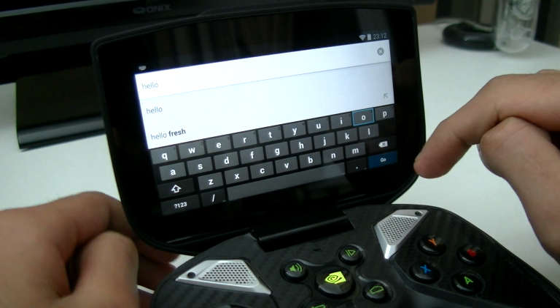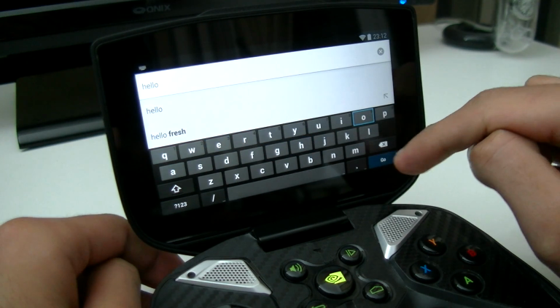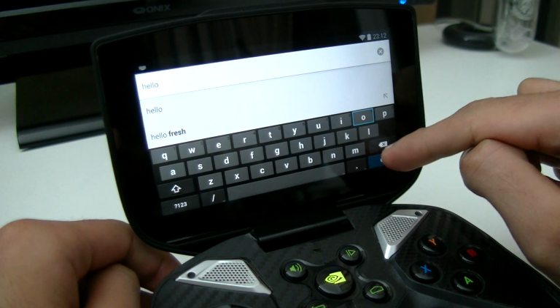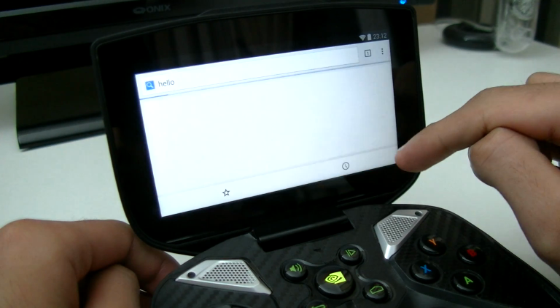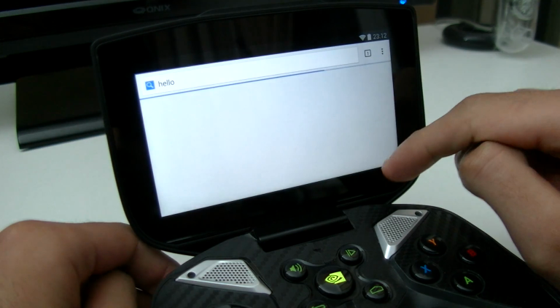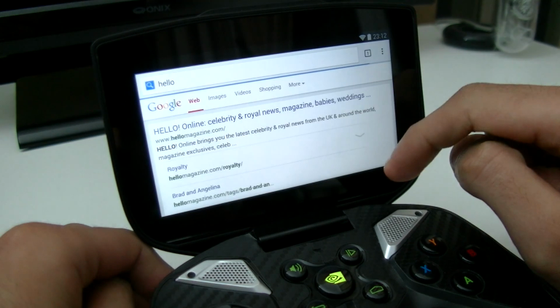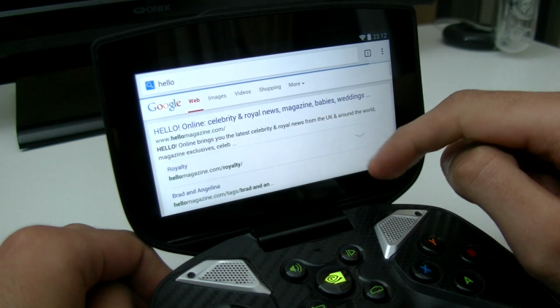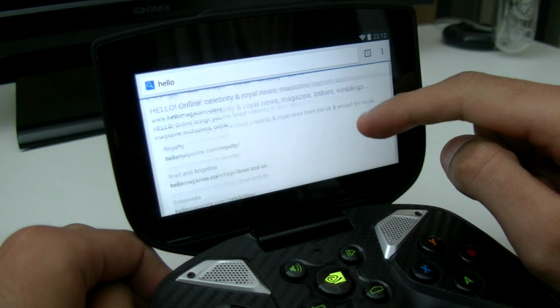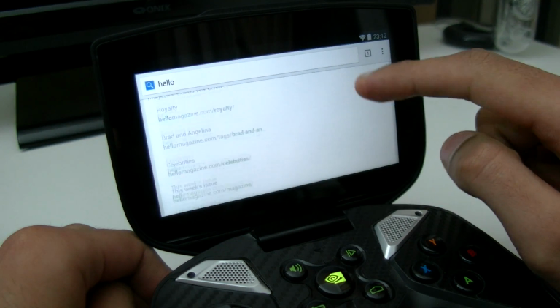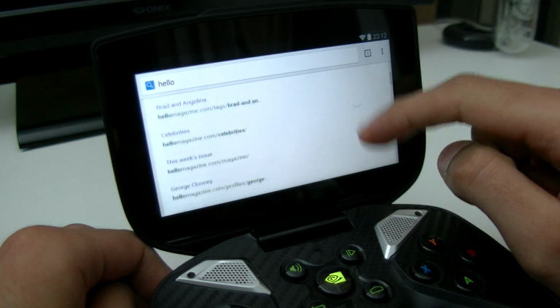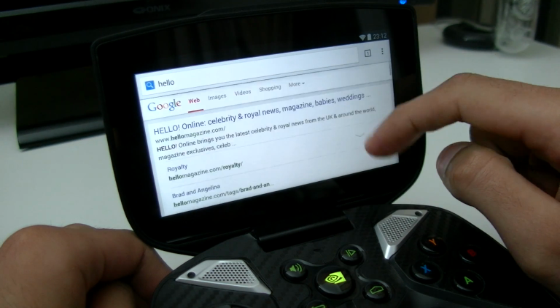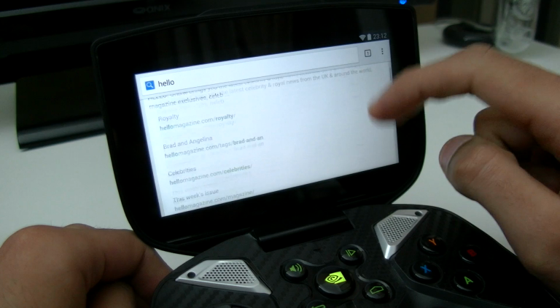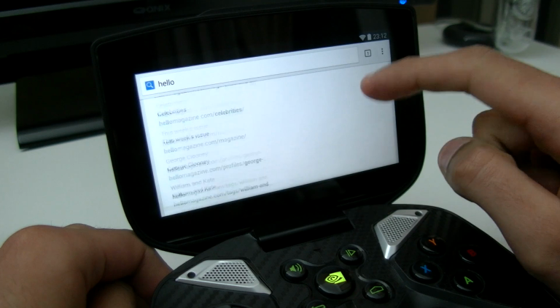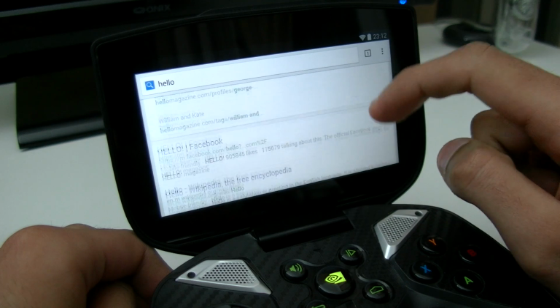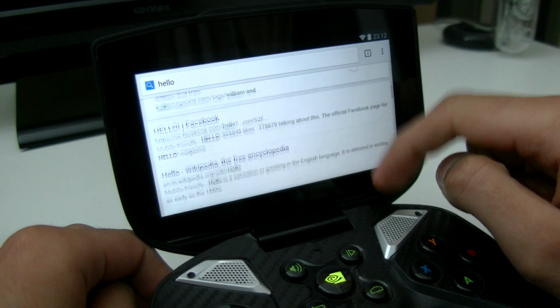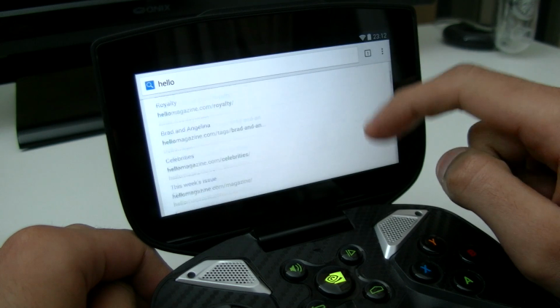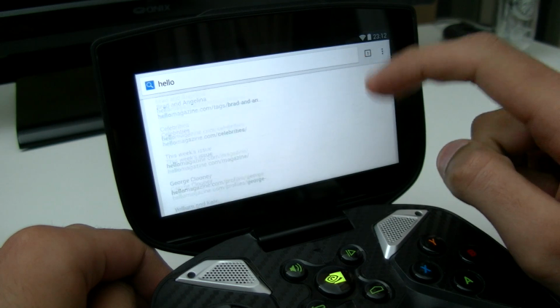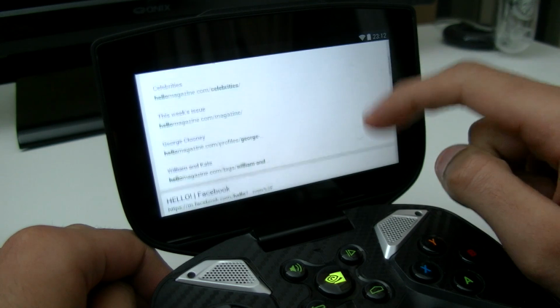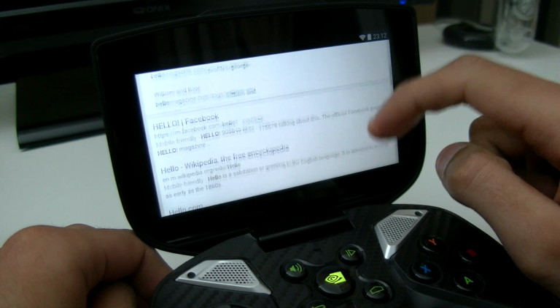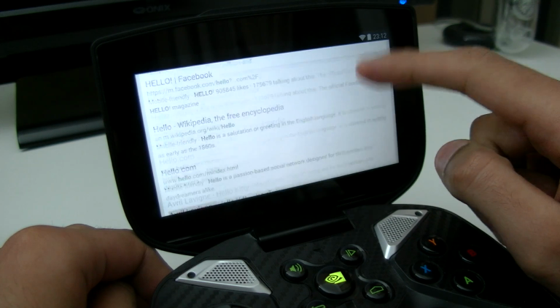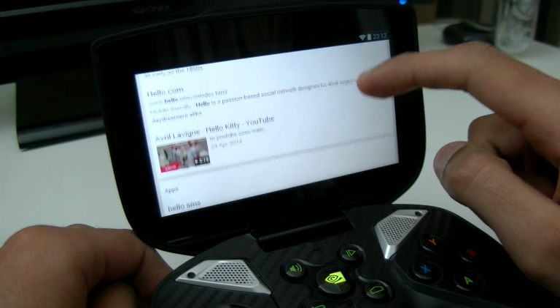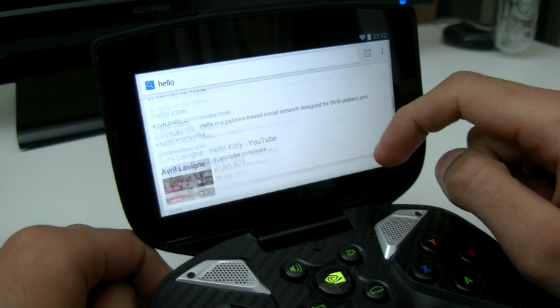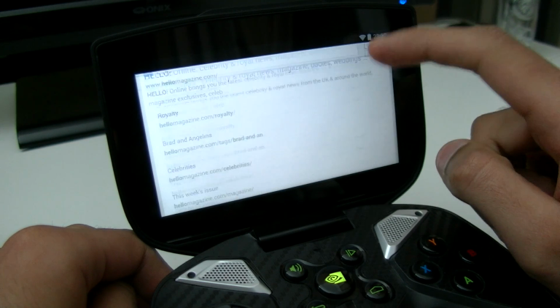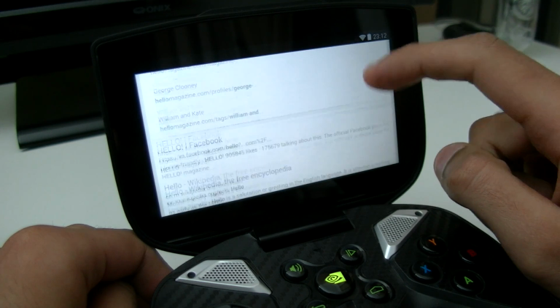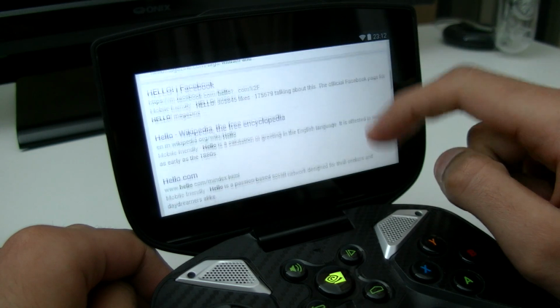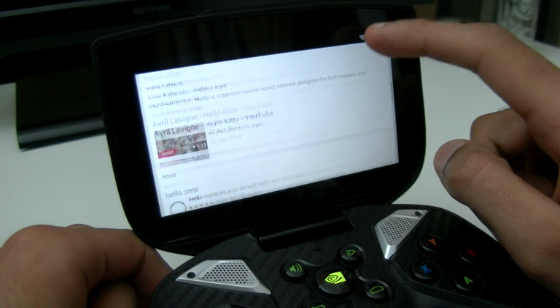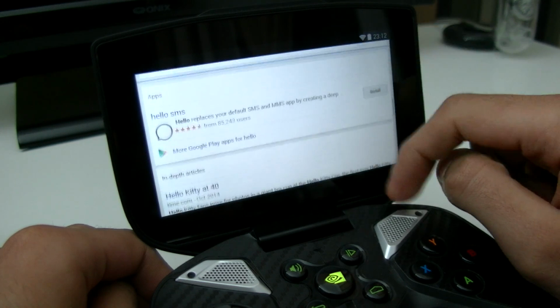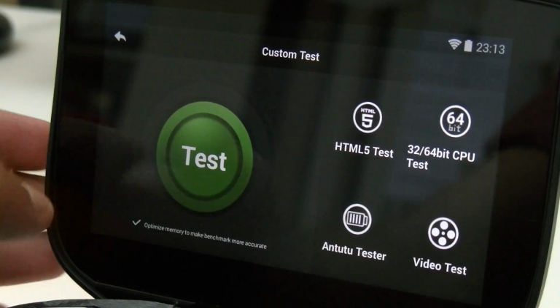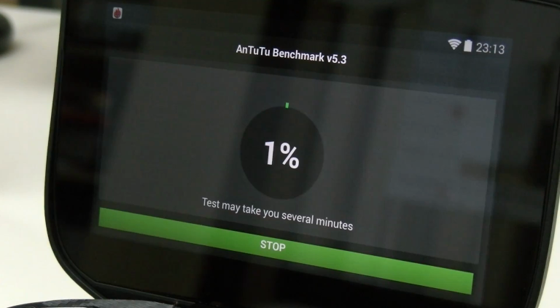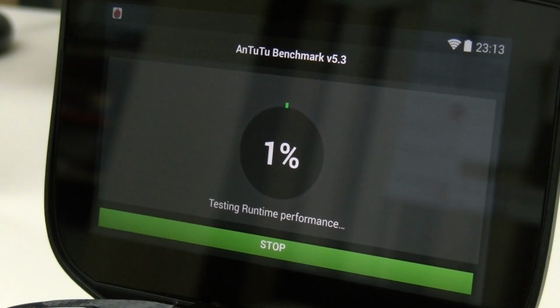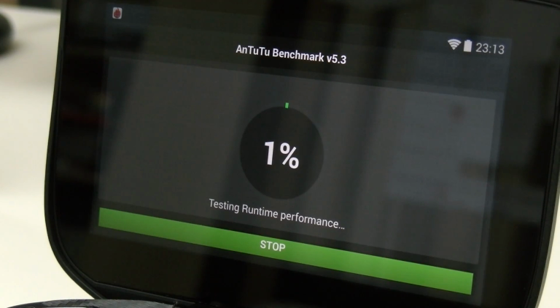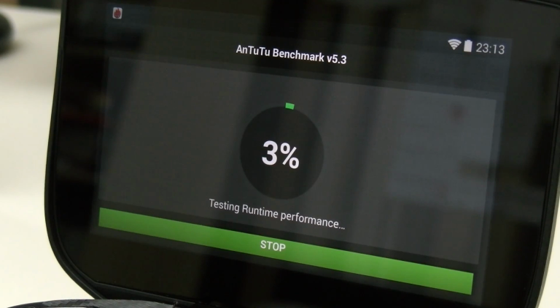Internet browsing is super nippy — I'm yet to see a device that is actually noticeably faster than this. So now let's run an Antutu benchmark.